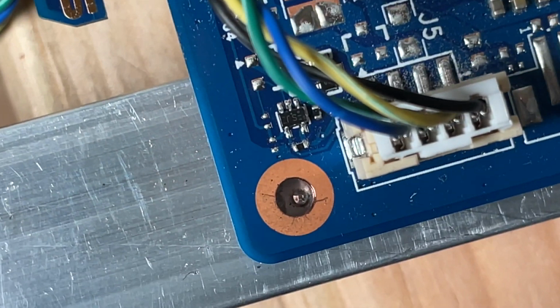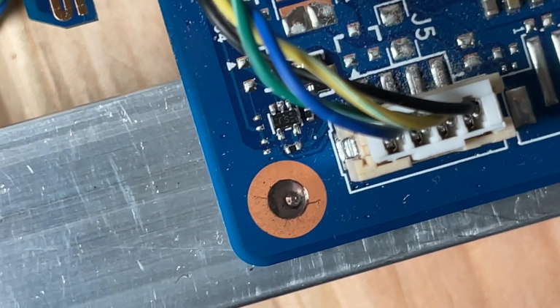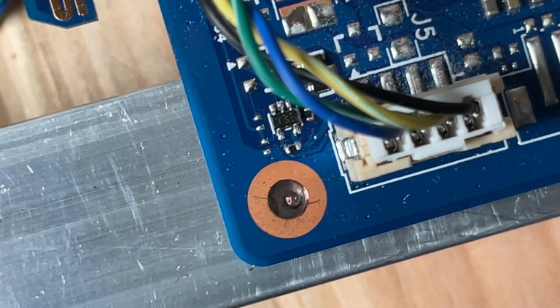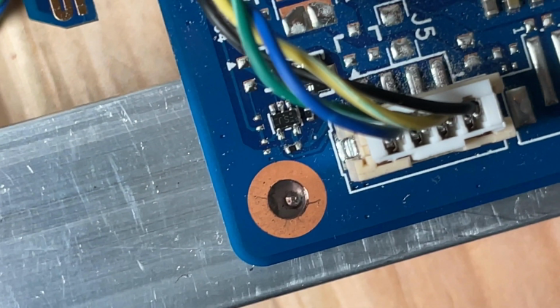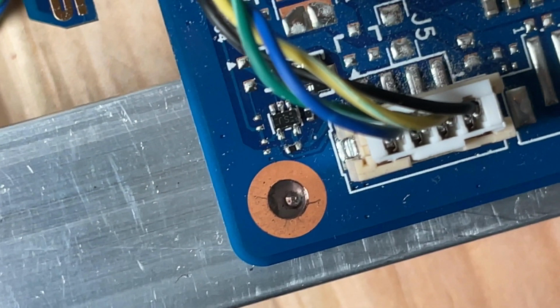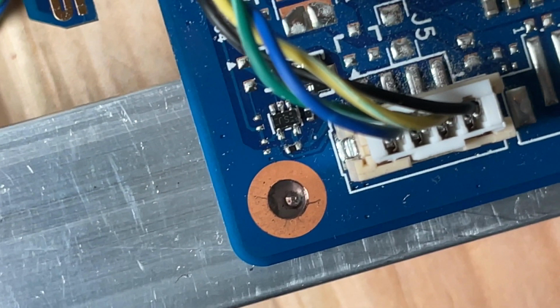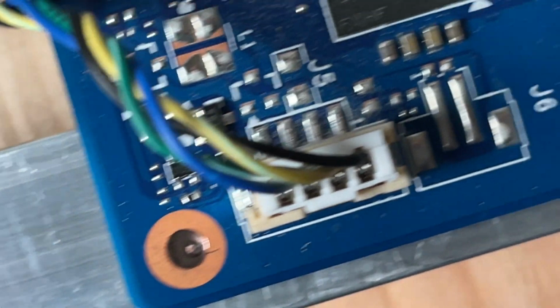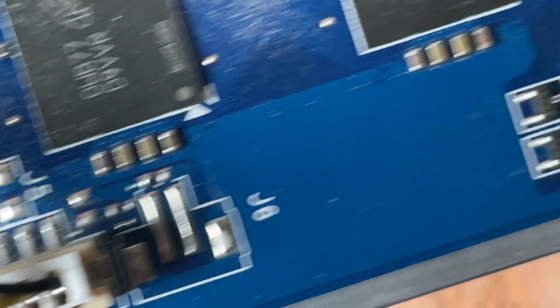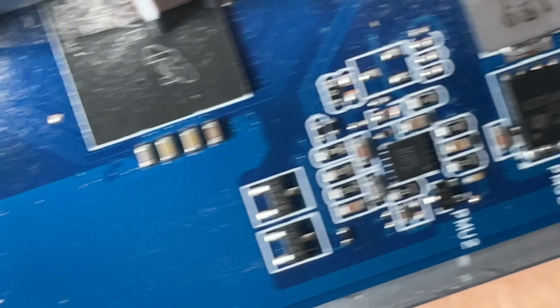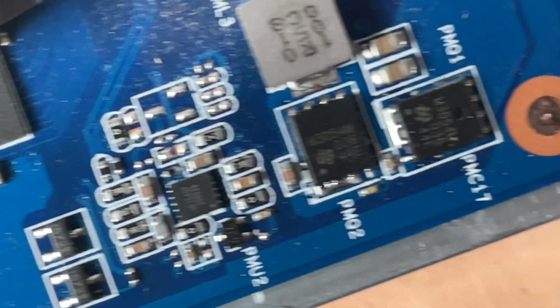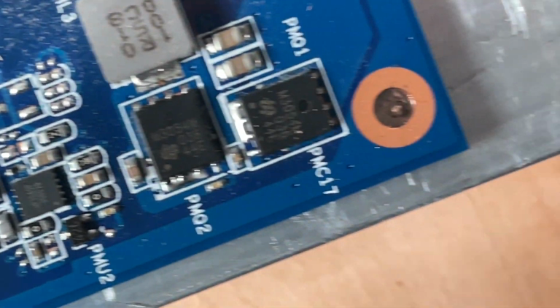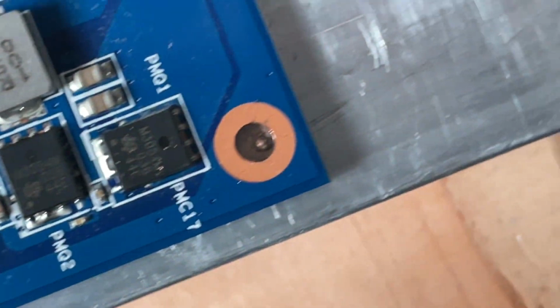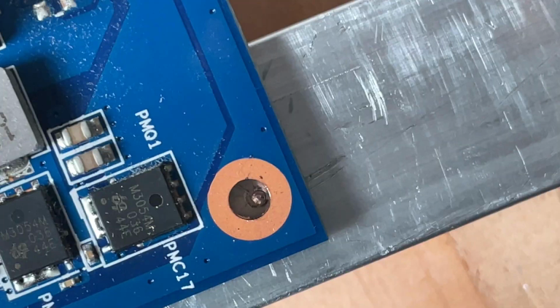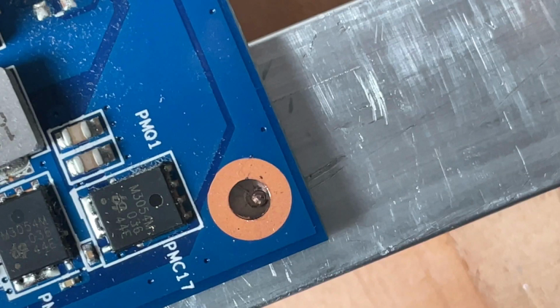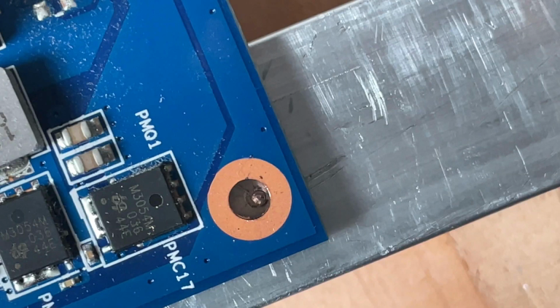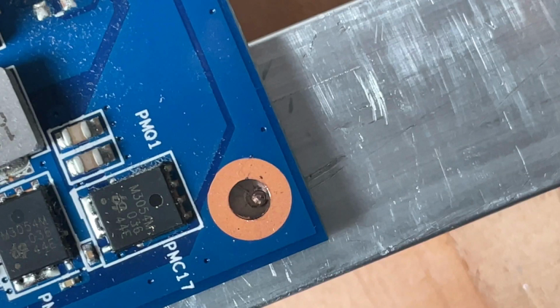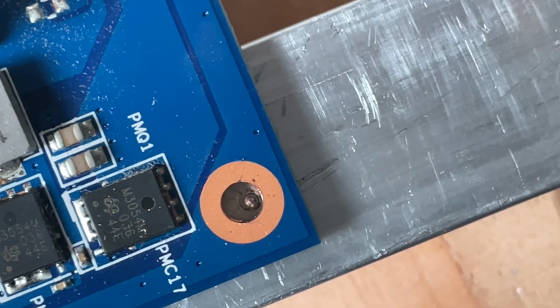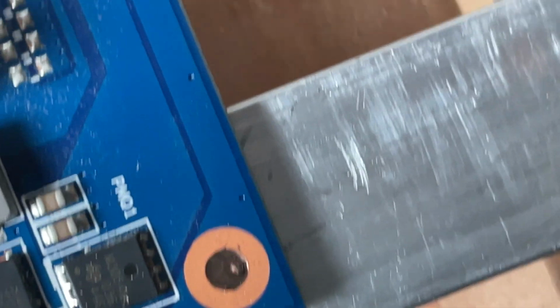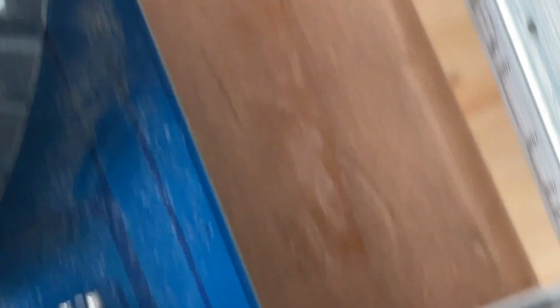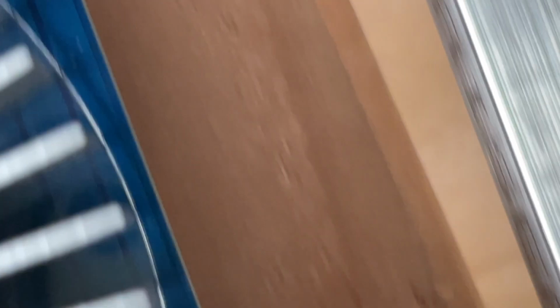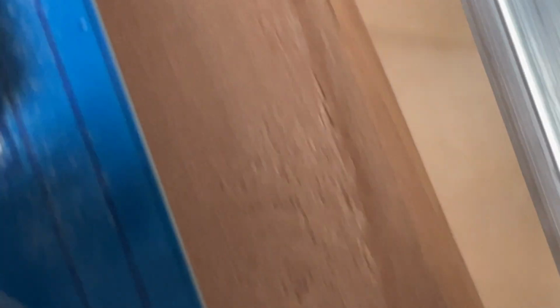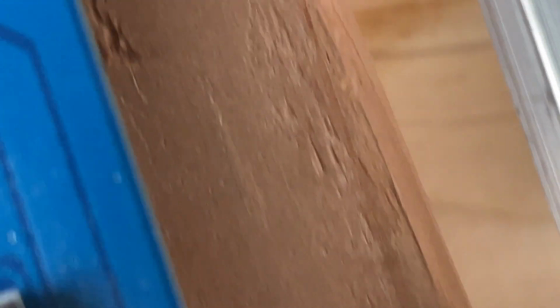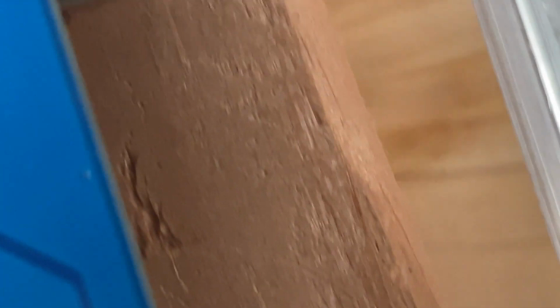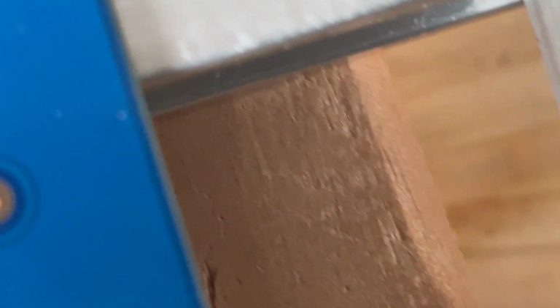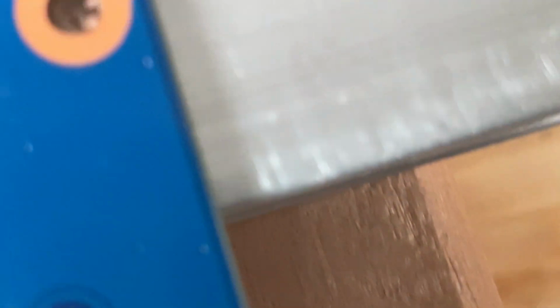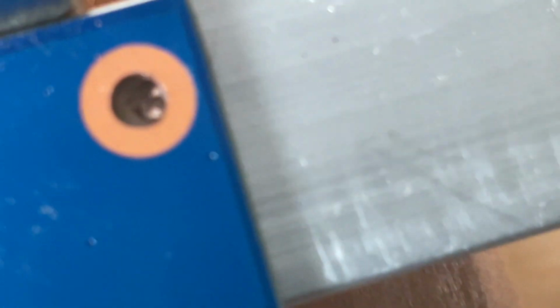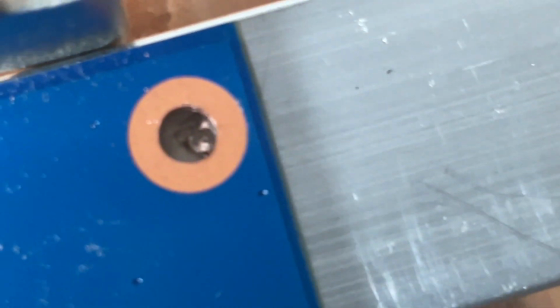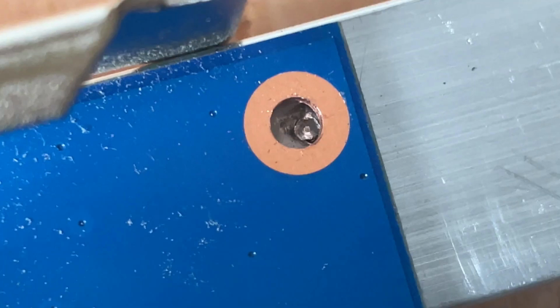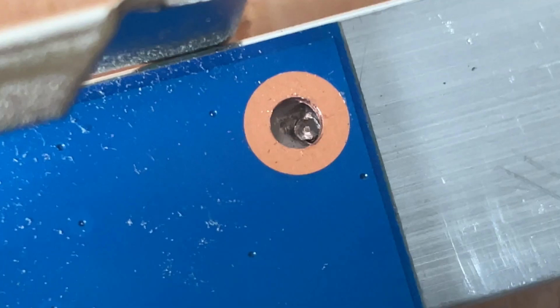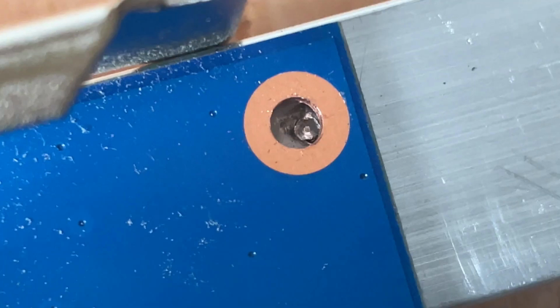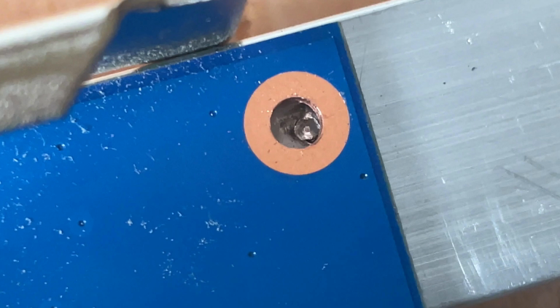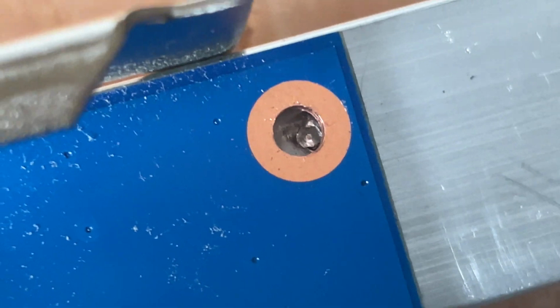Did you ever wonder about this copper ring around the mounting holes? They are extra ground locations and can safely connect with a metal frame.